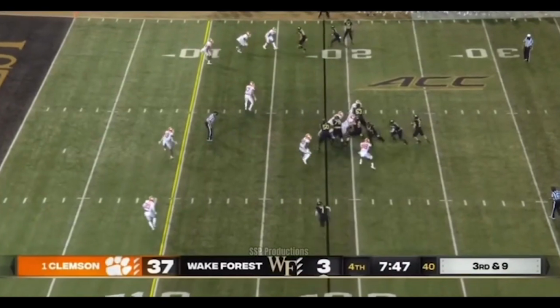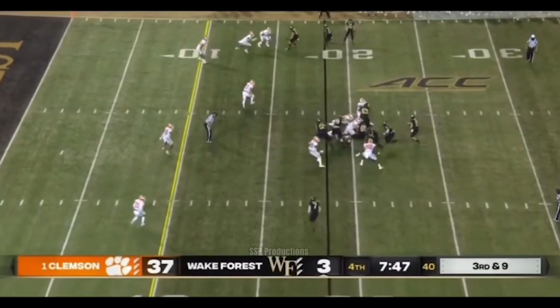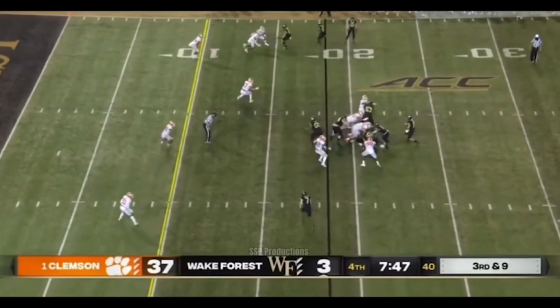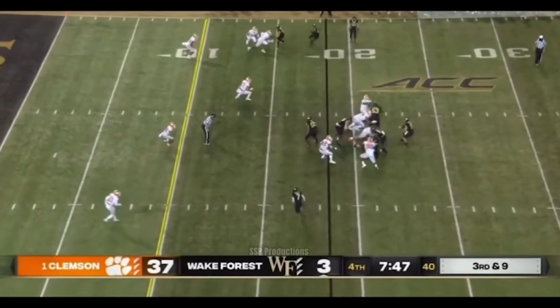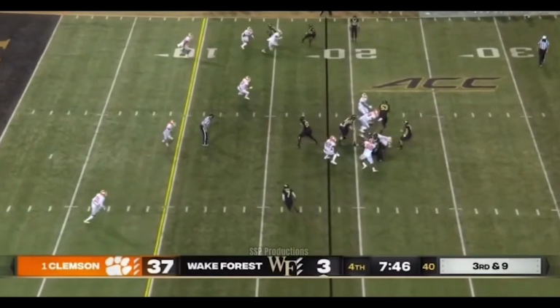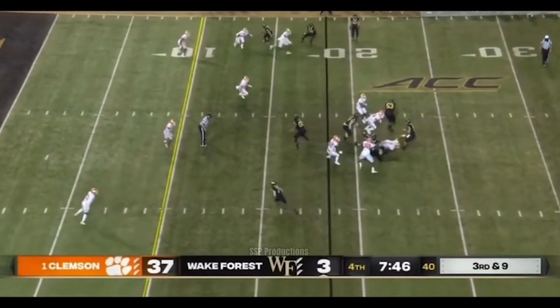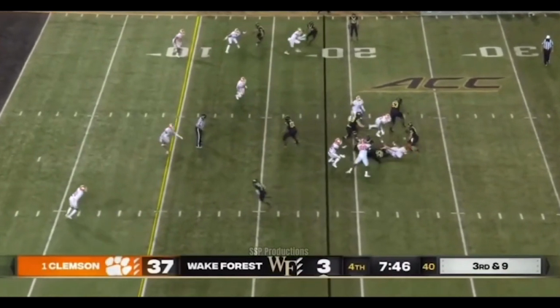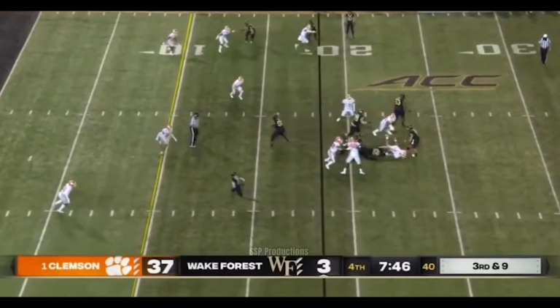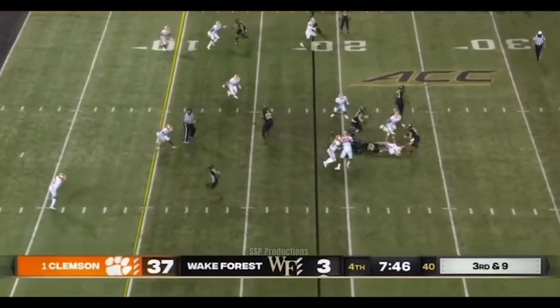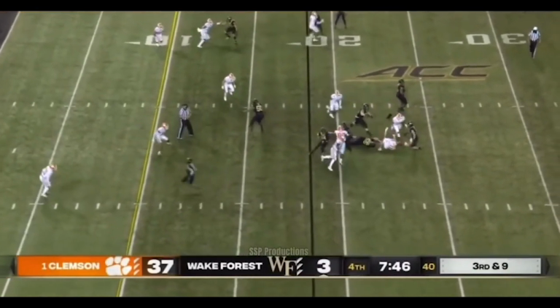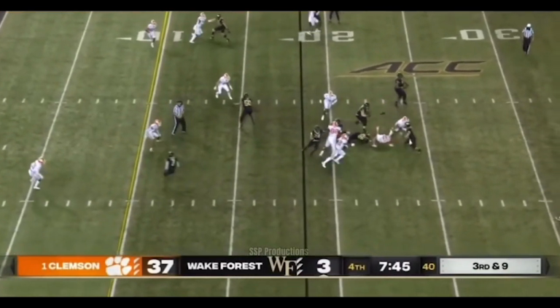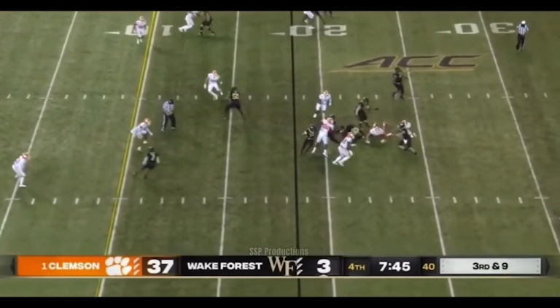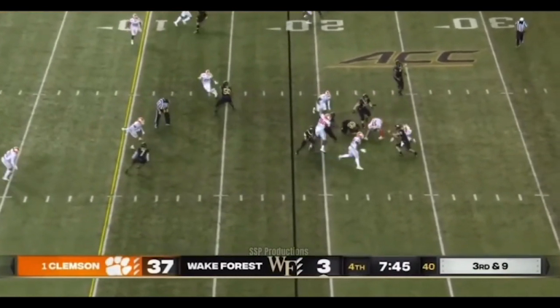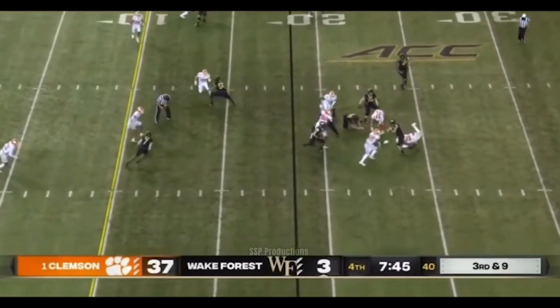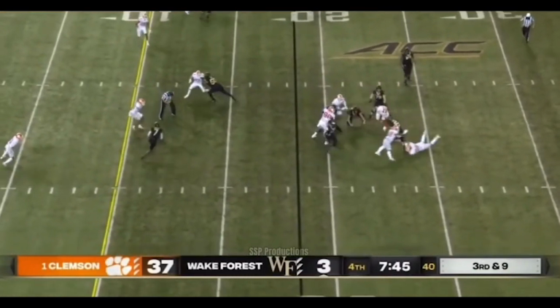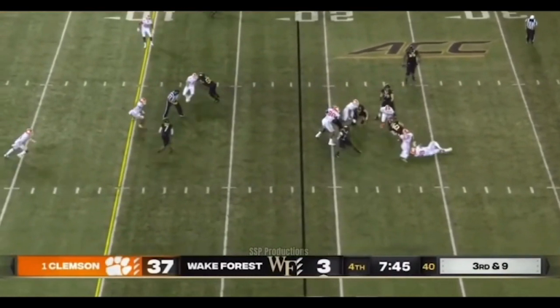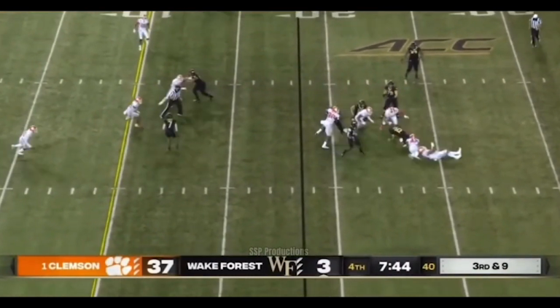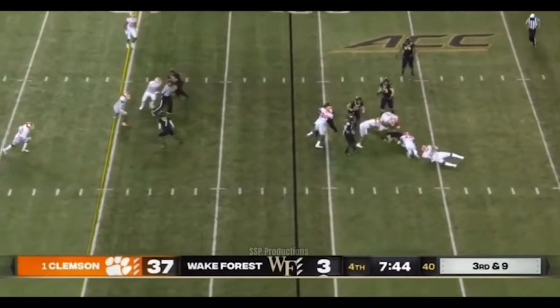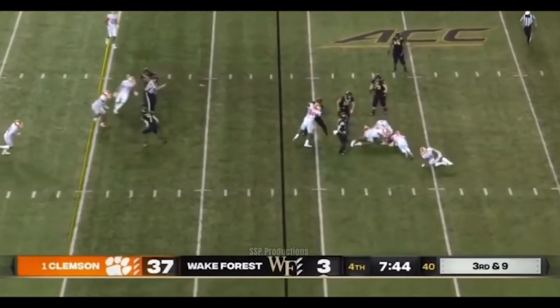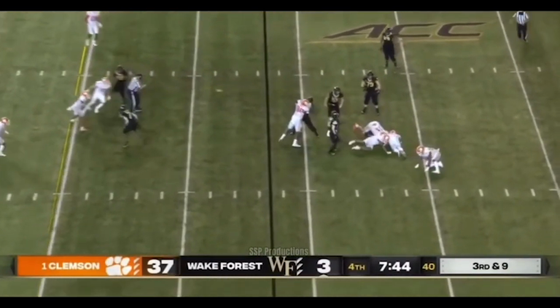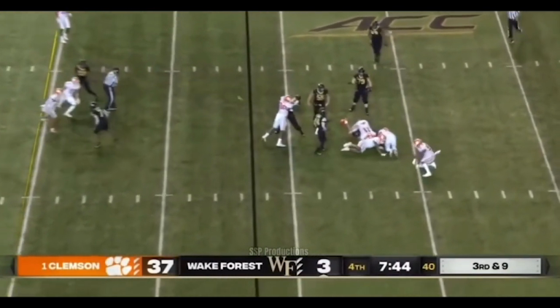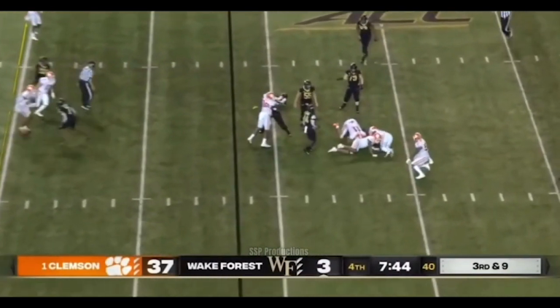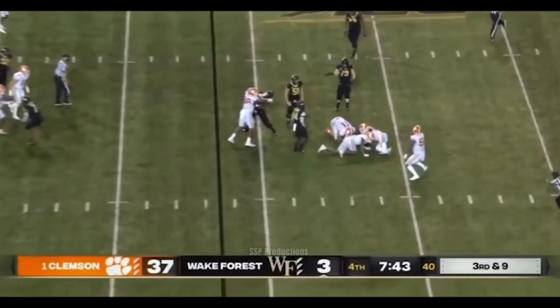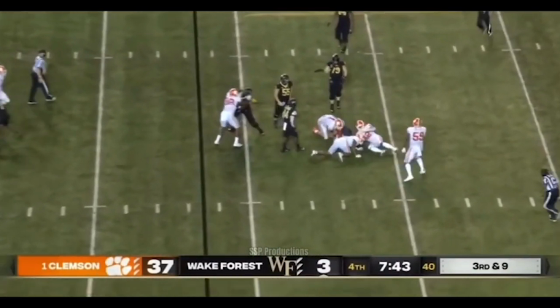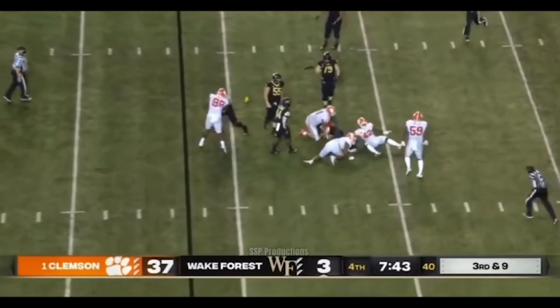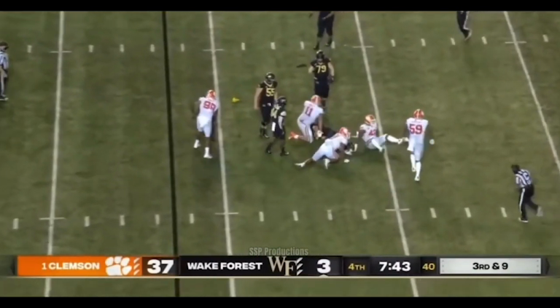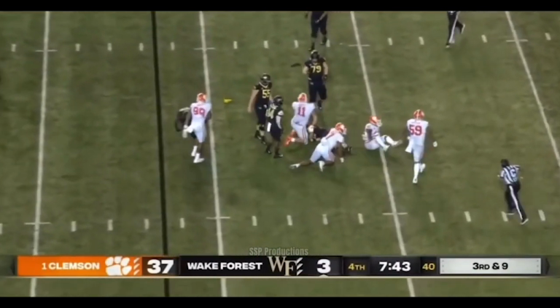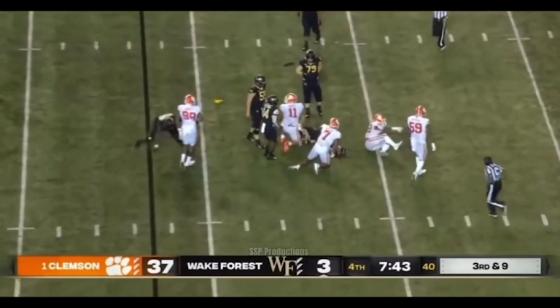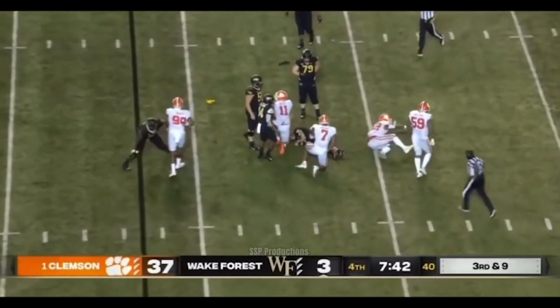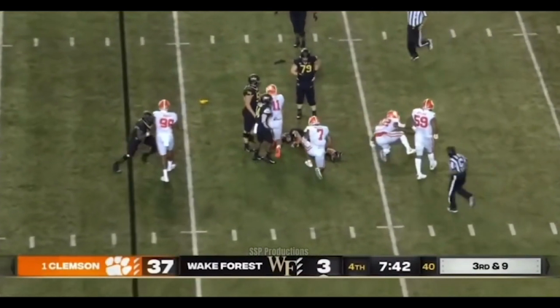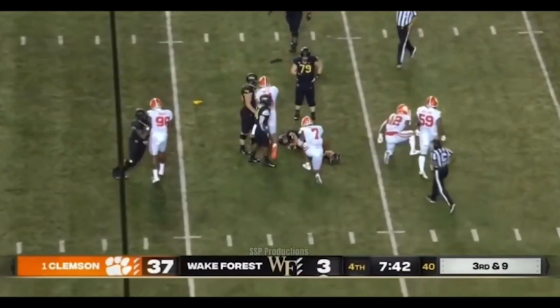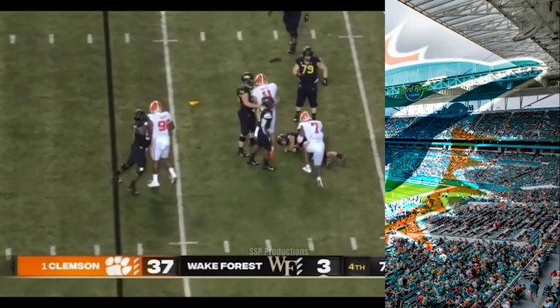Justice Ellison just got his first carry as a member of the Wake Forest Demon Deacons. Burns.